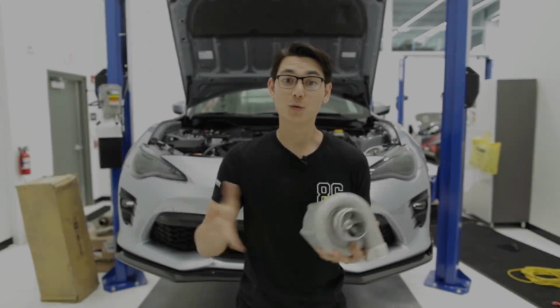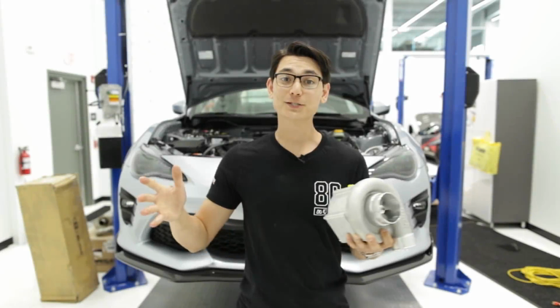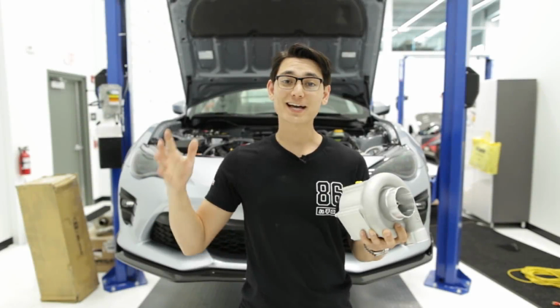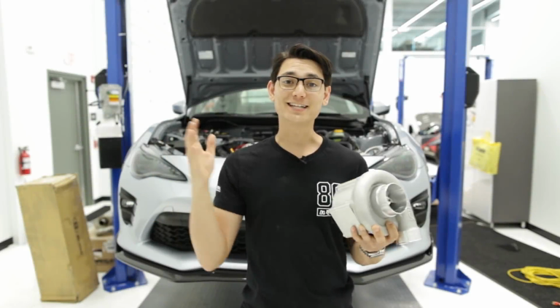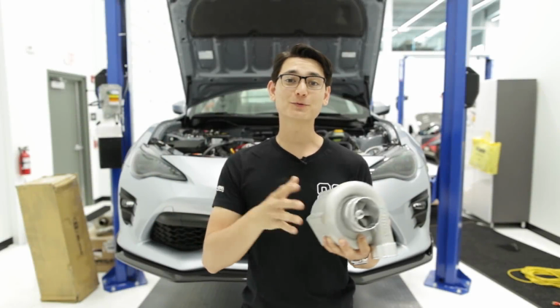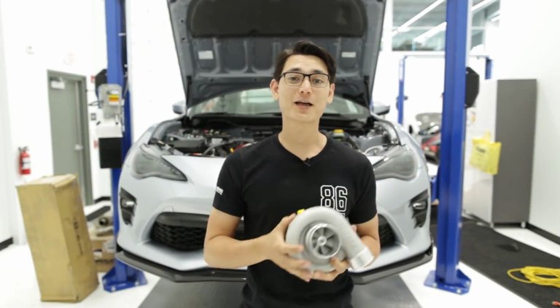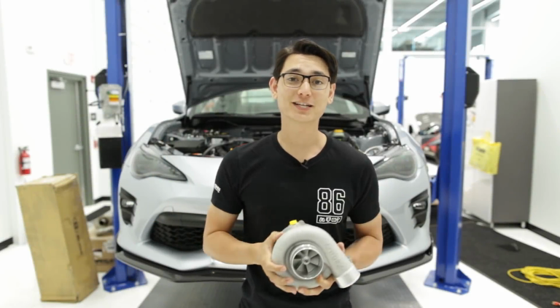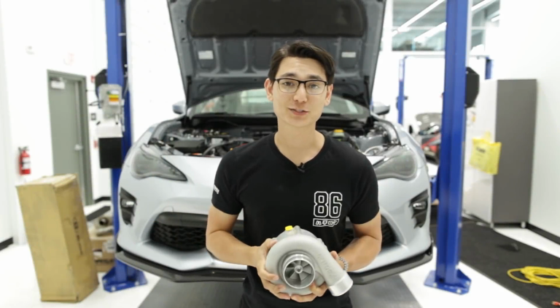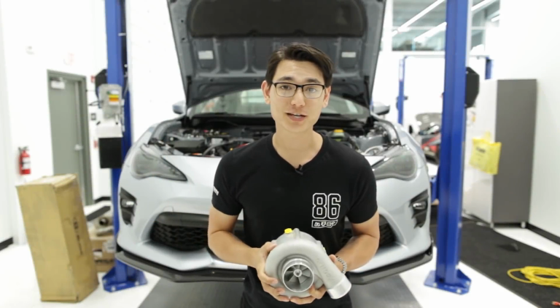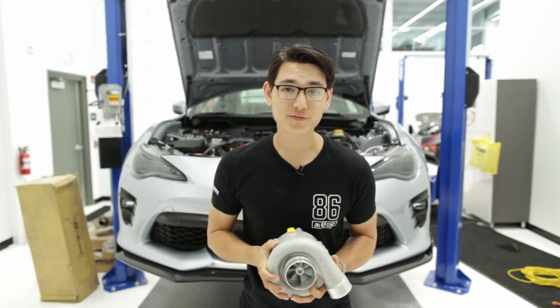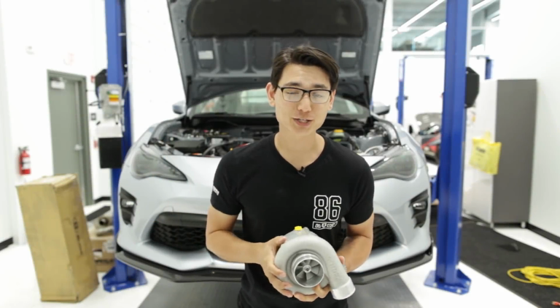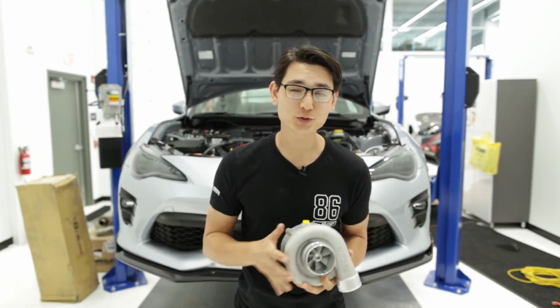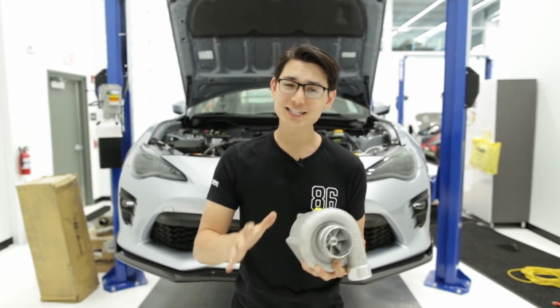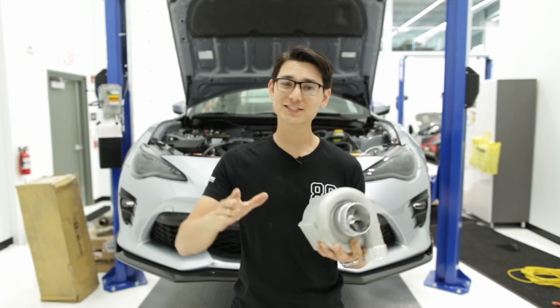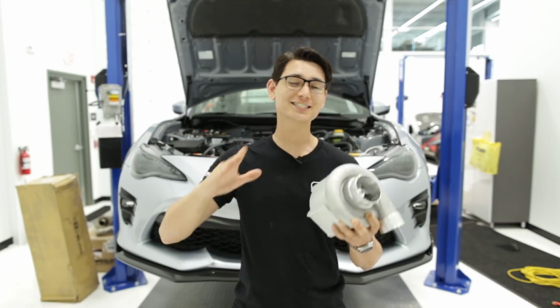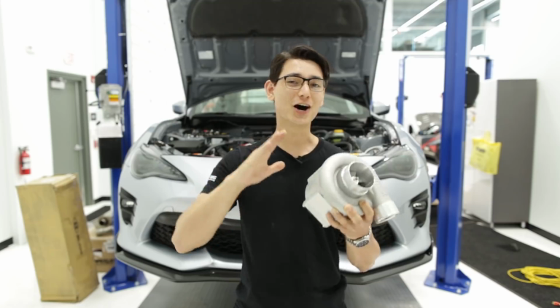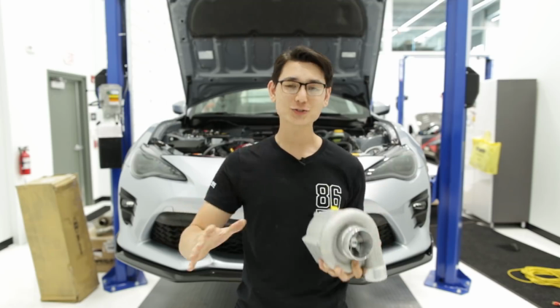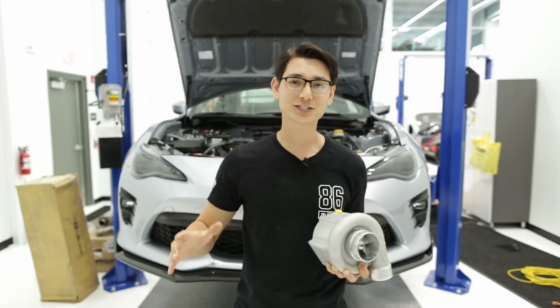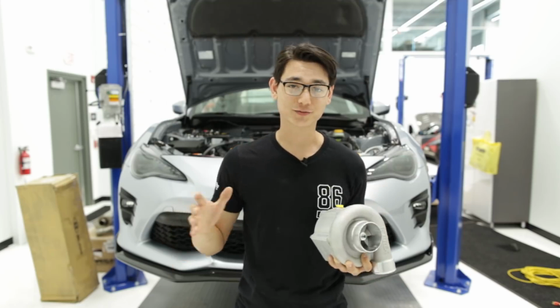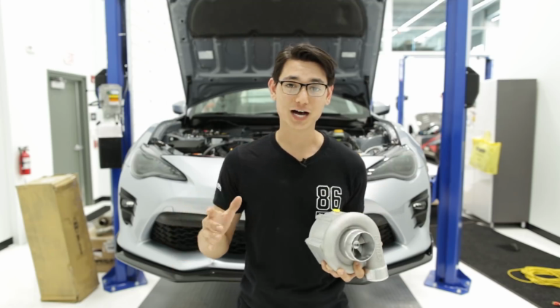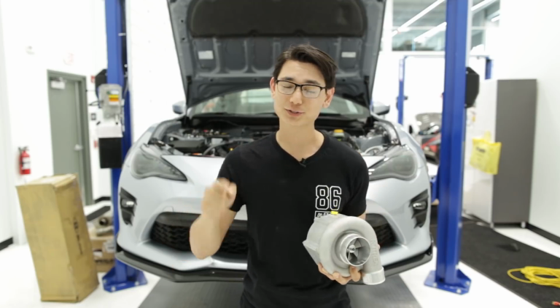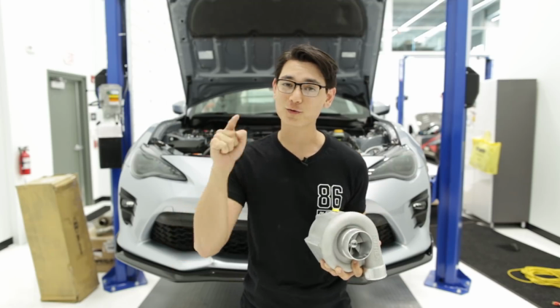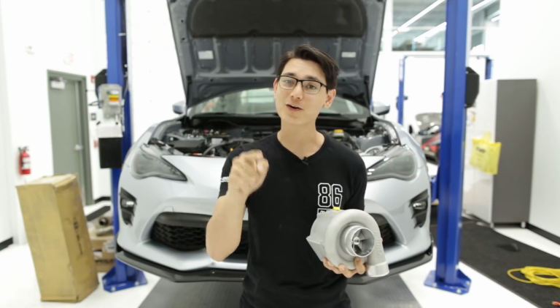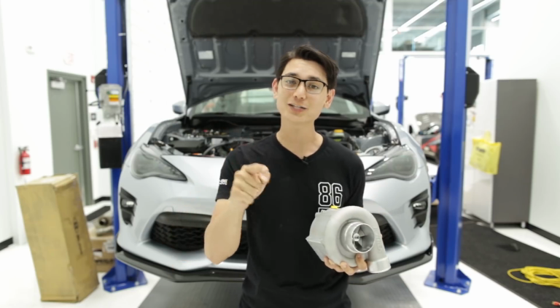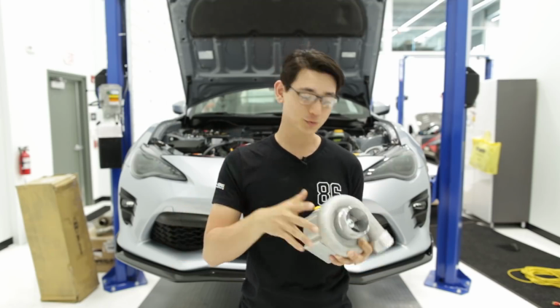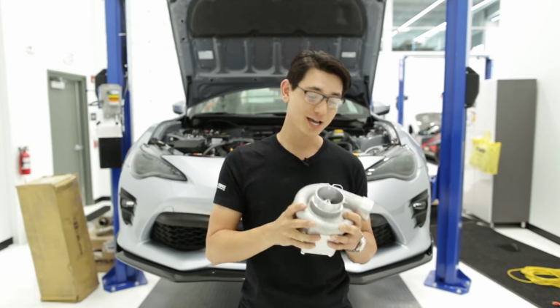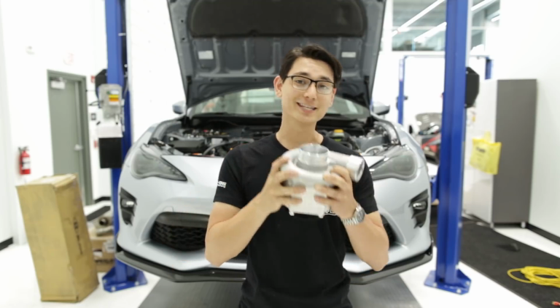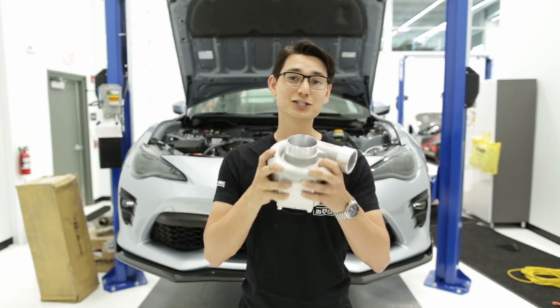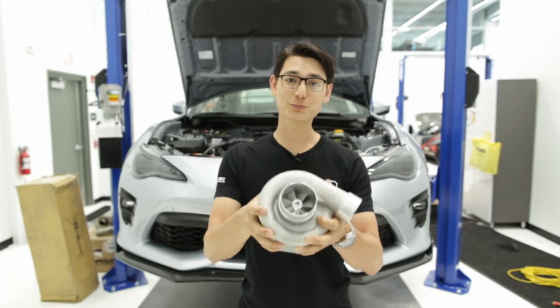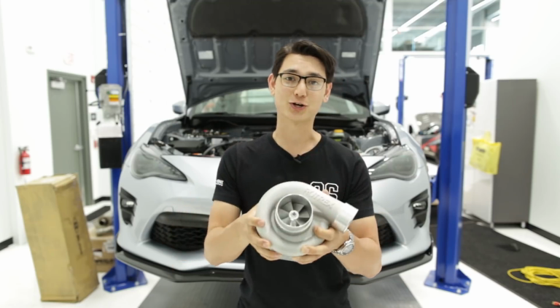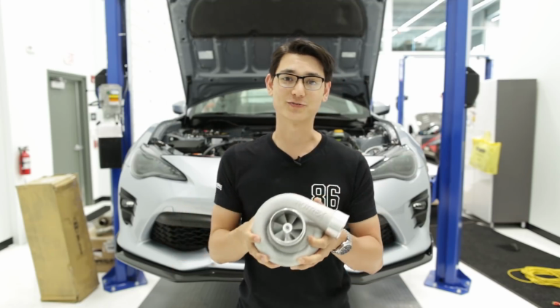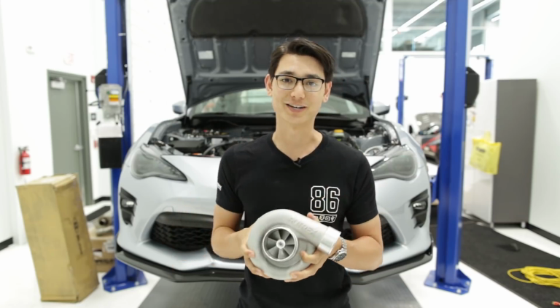What's up guys? Thomas from FJ86SpeedFactor, and you guys have sent us hundreds of comments, so we're finally doing the supercharger video.